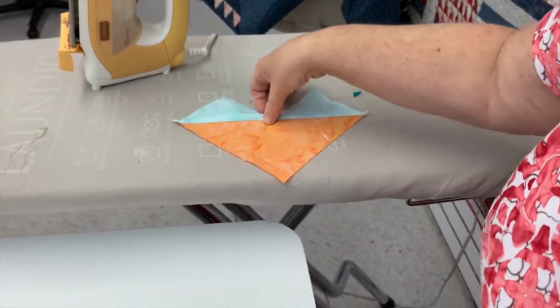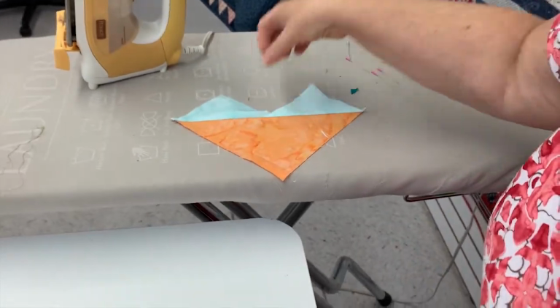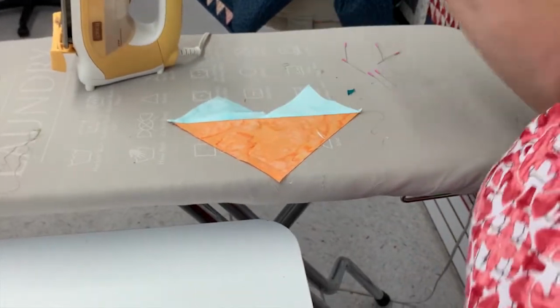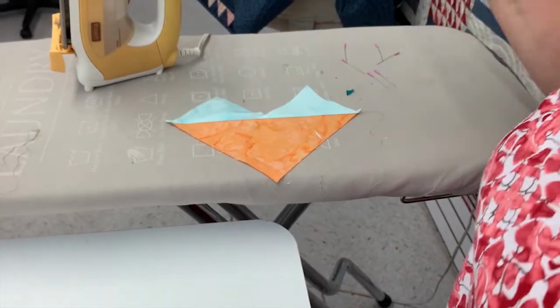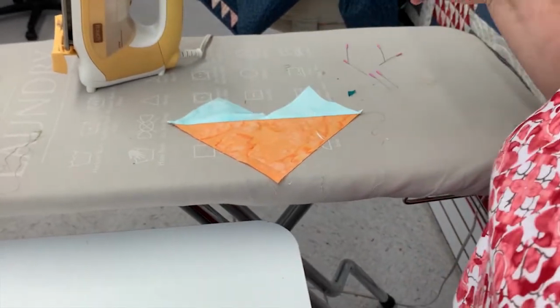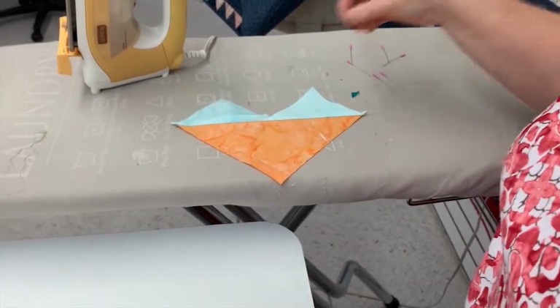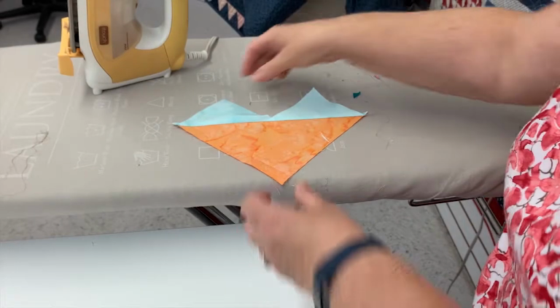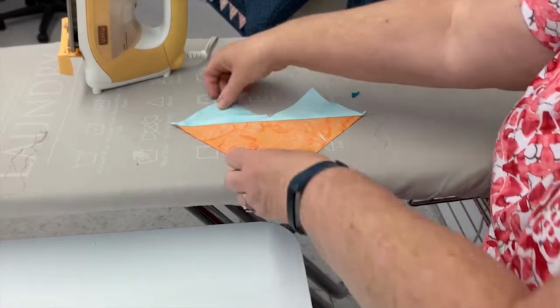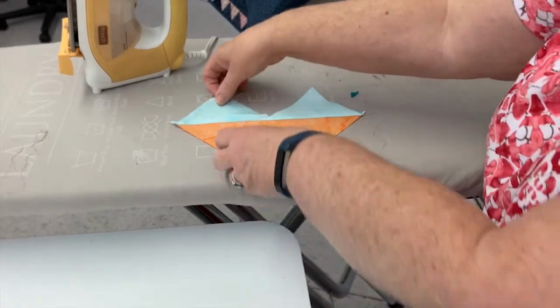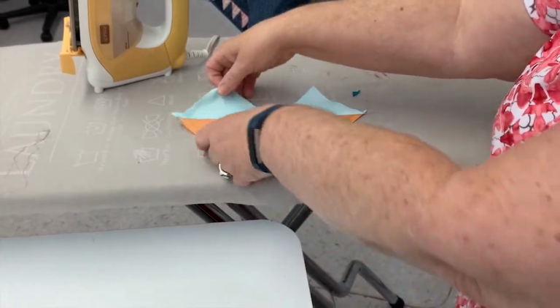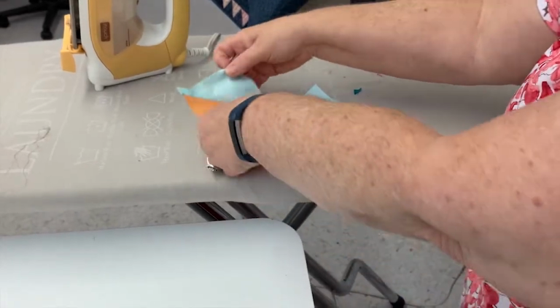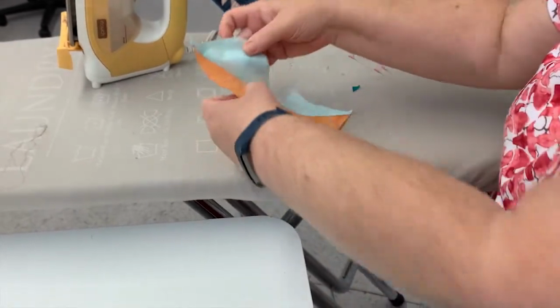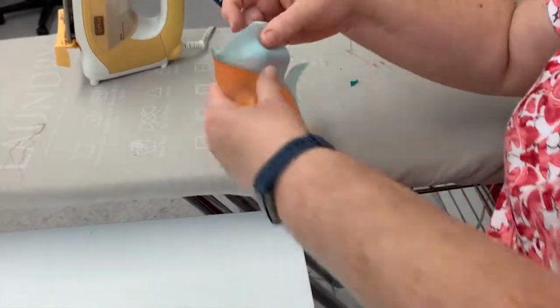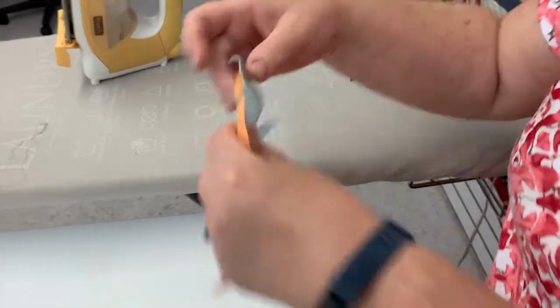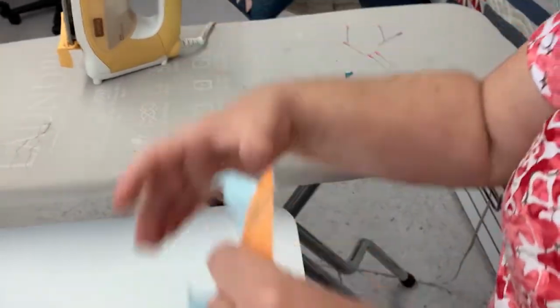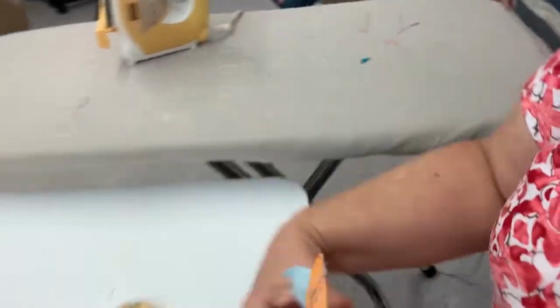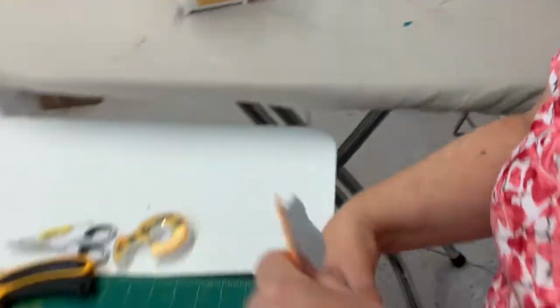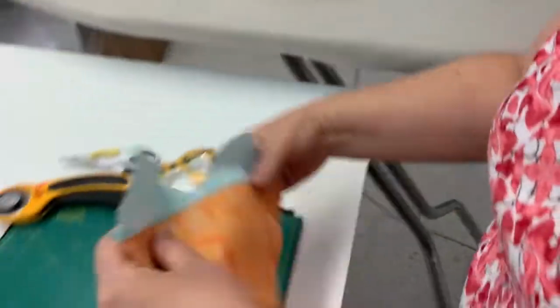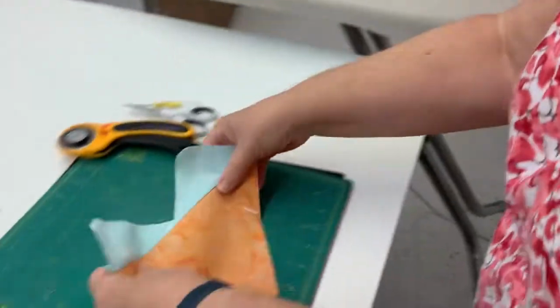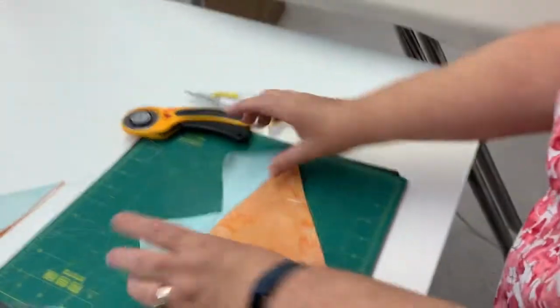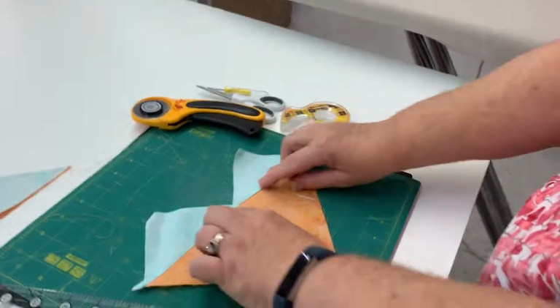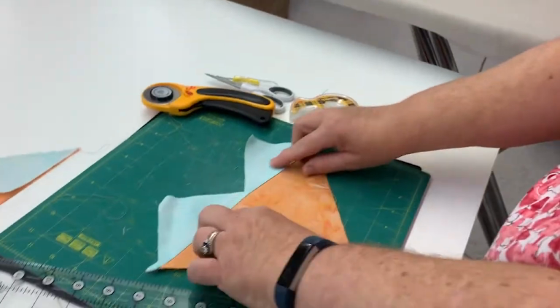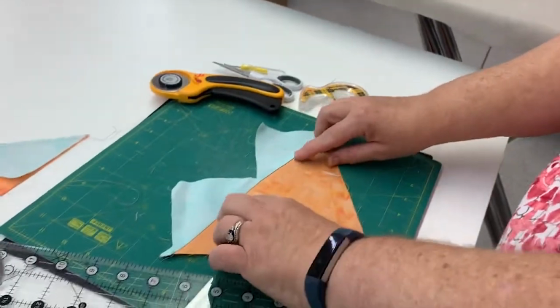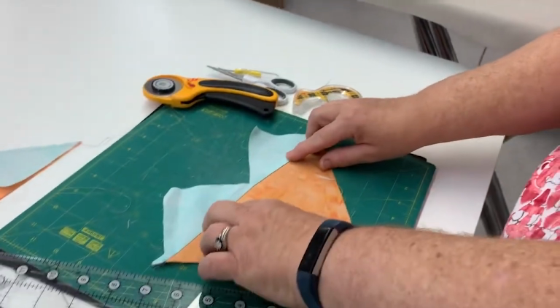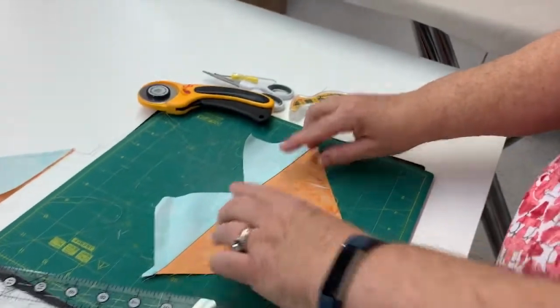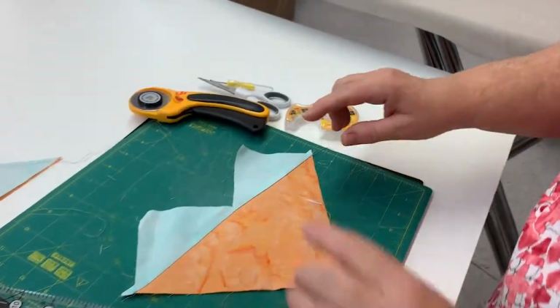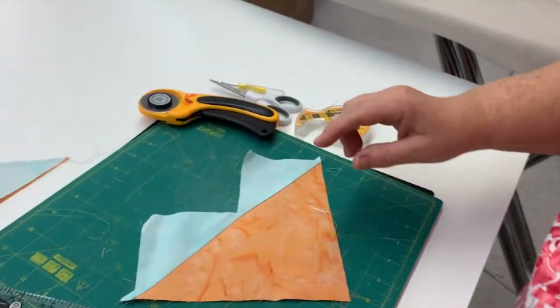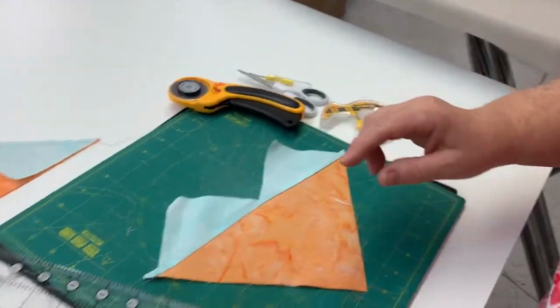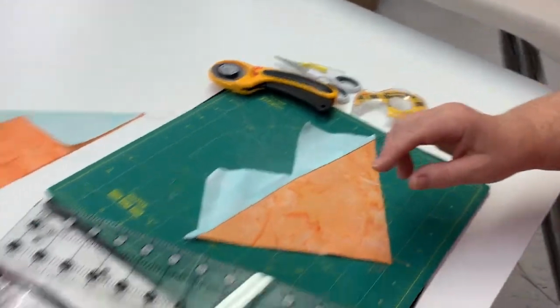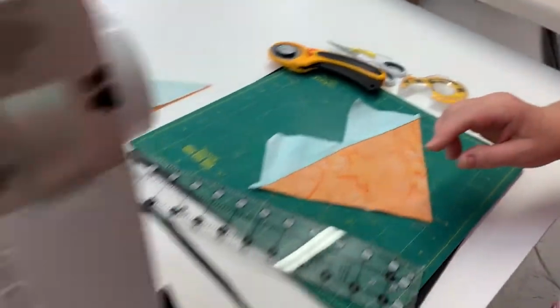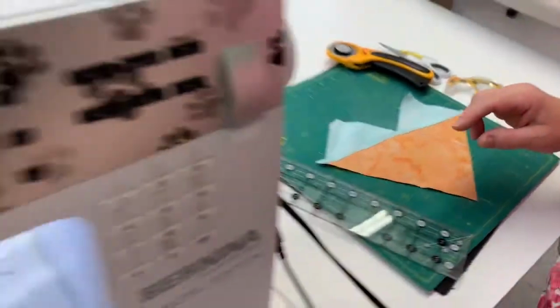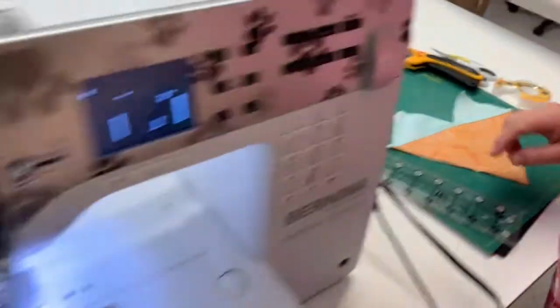Or a fox — it kind of looks like a fox with his ears. It does look like a fox. Draw a little eyeball and you'd have a fox.